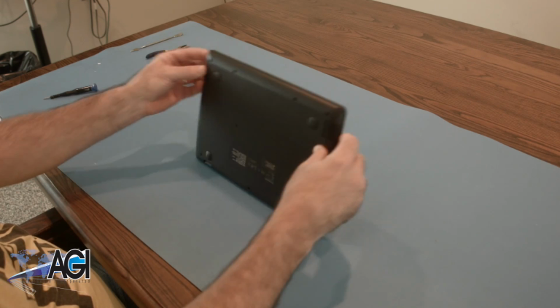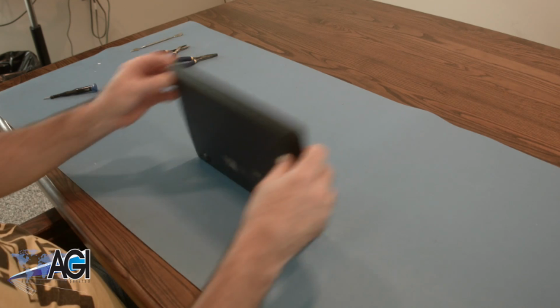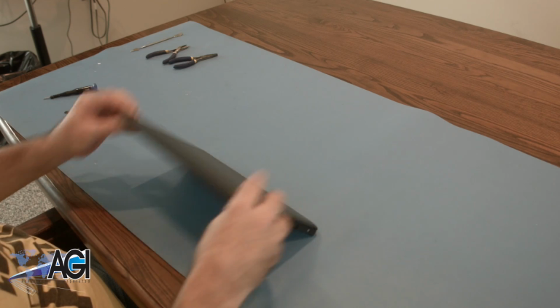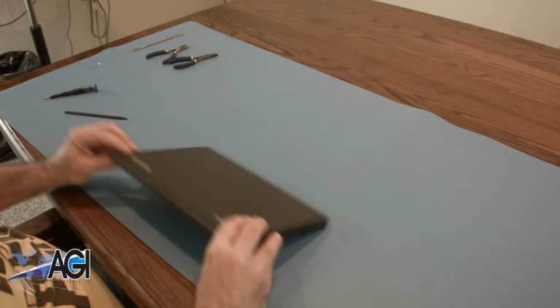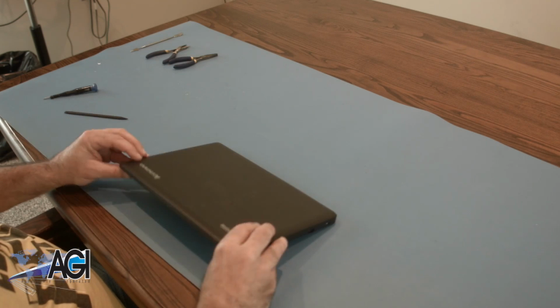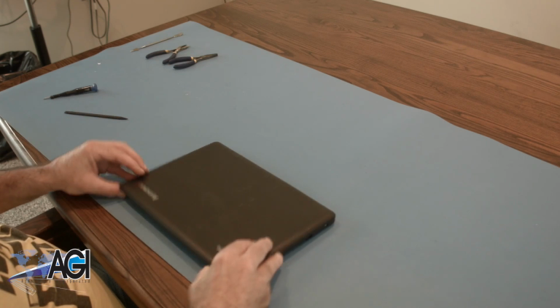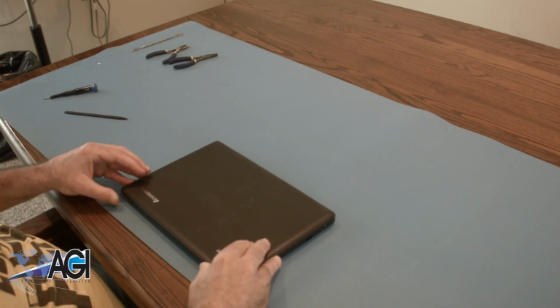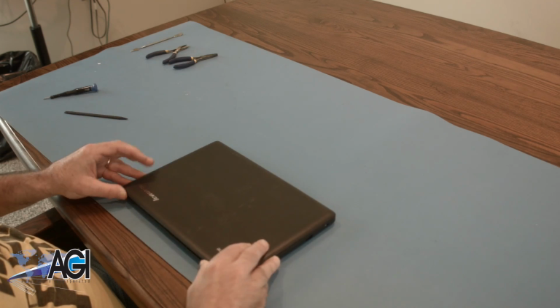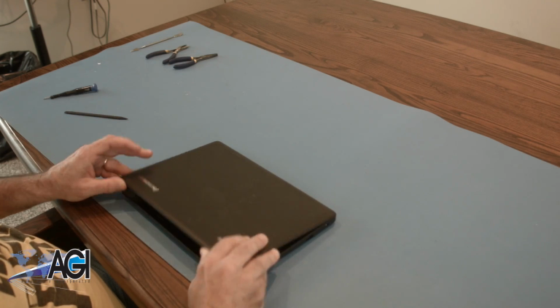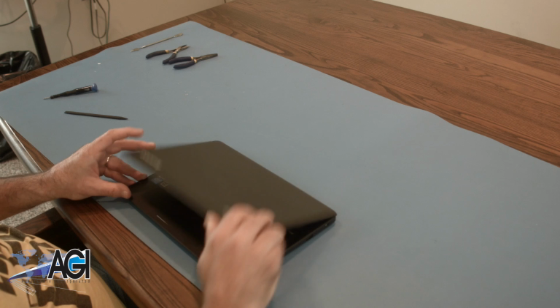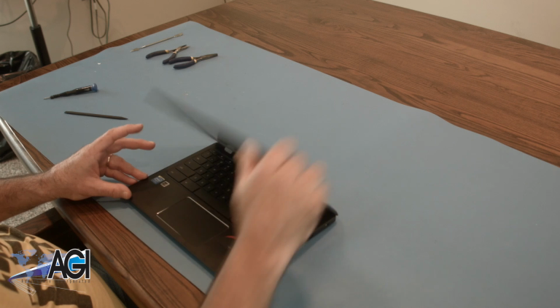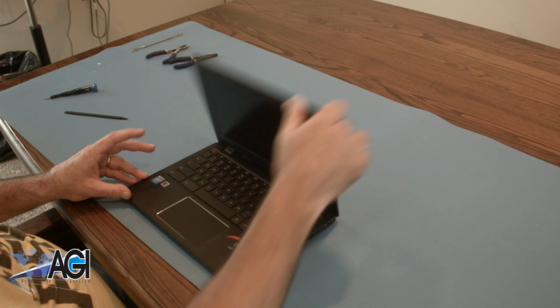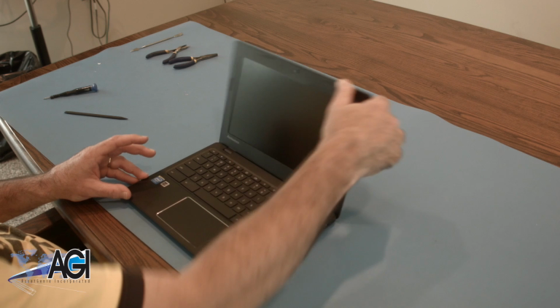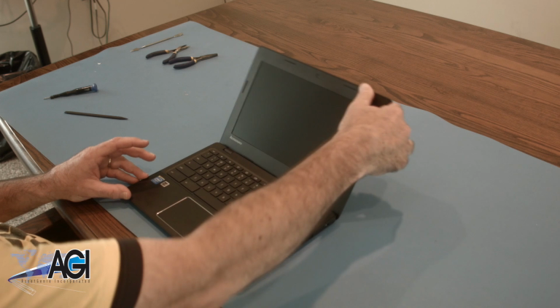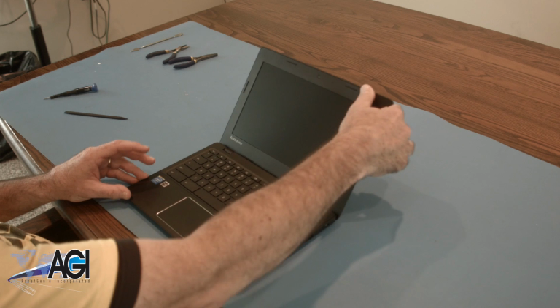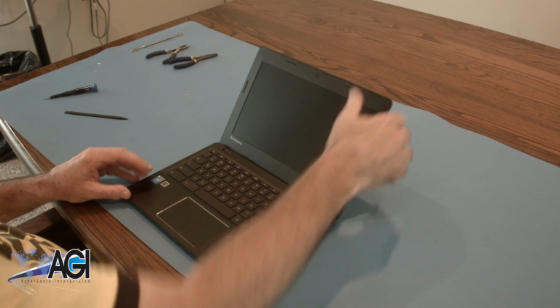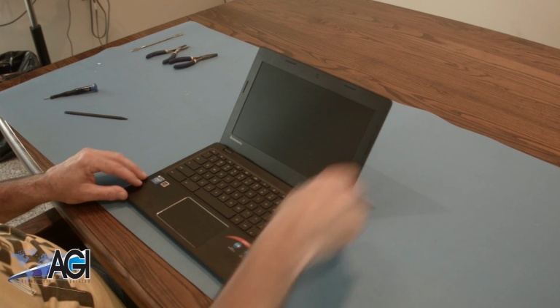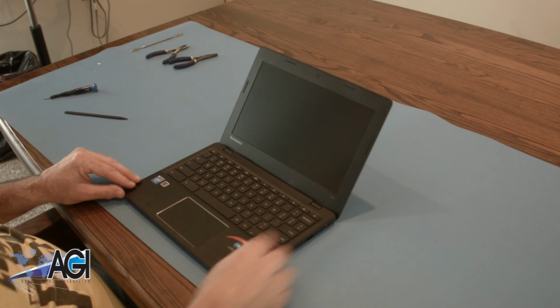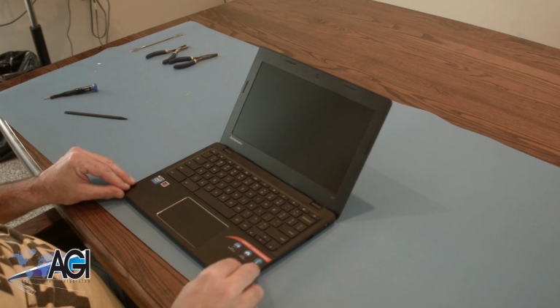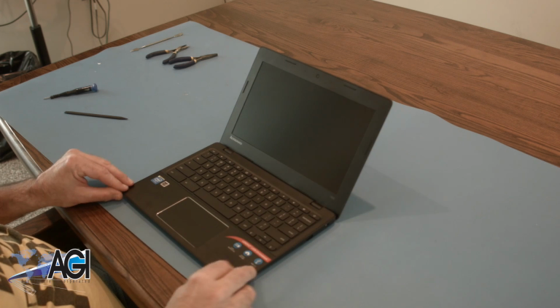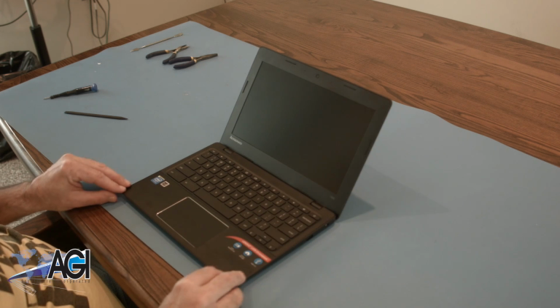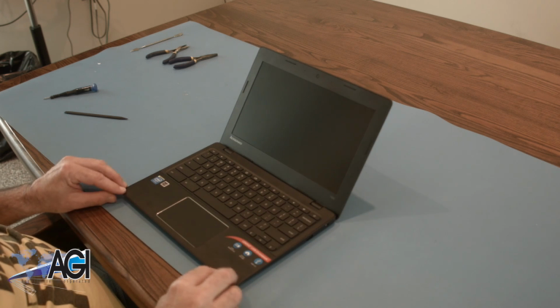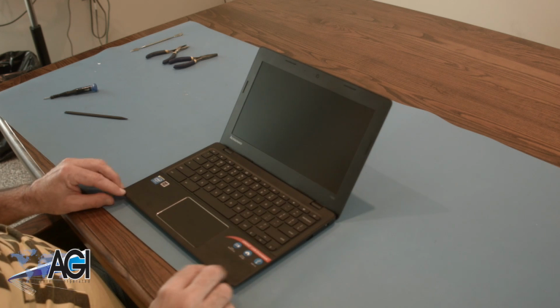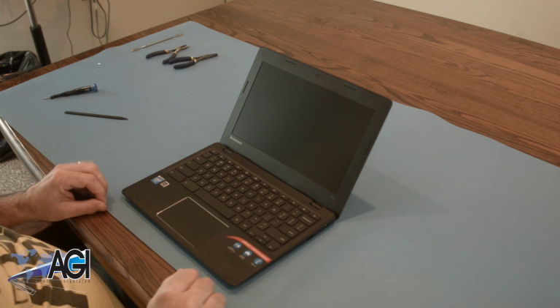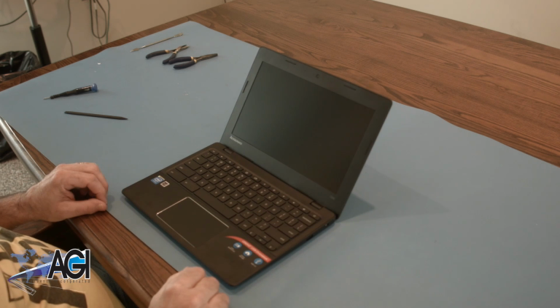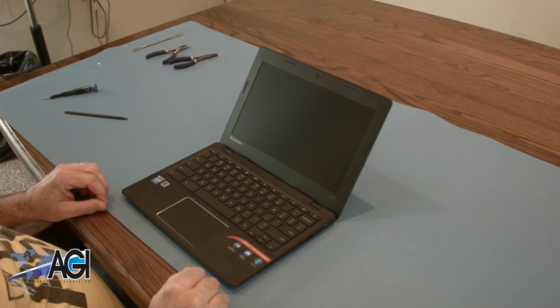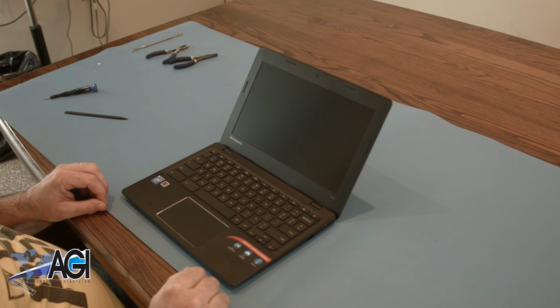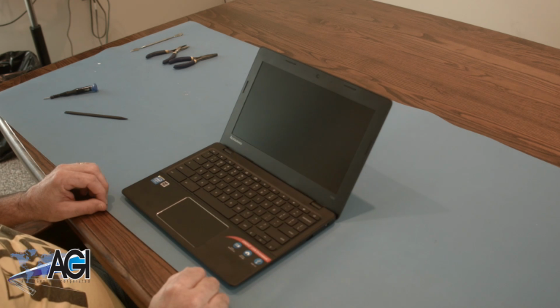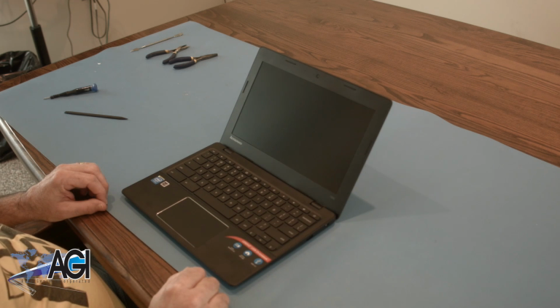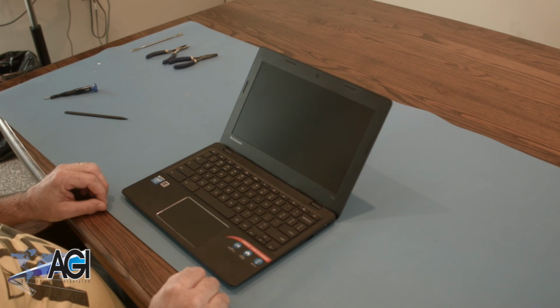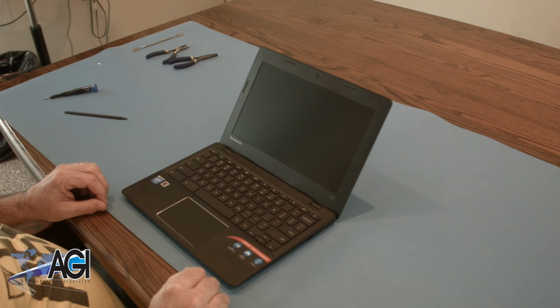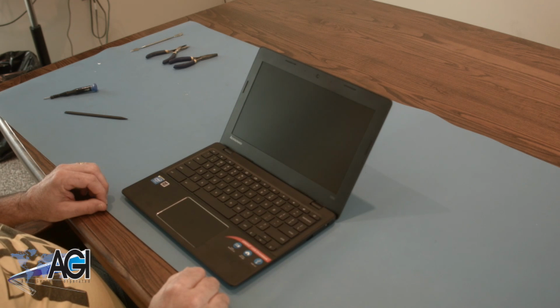You have now successfully replaced the motherboard in your Lenovo 100S Chromebook. Good job.